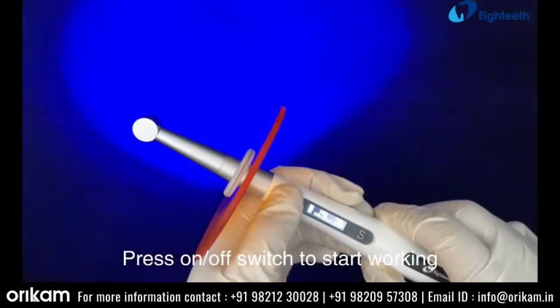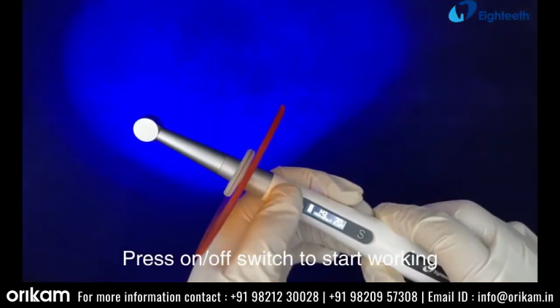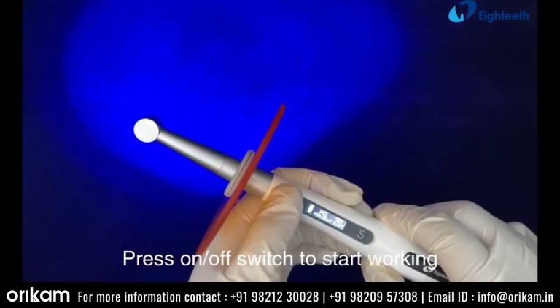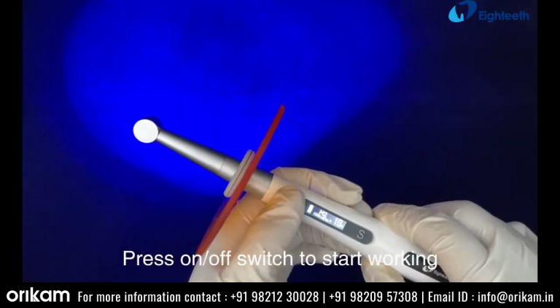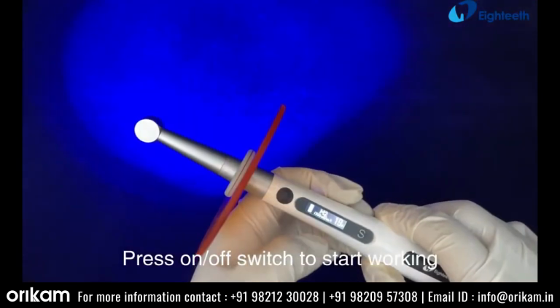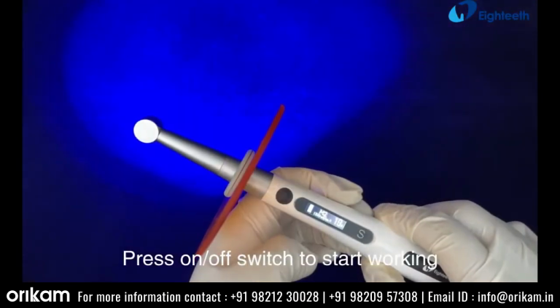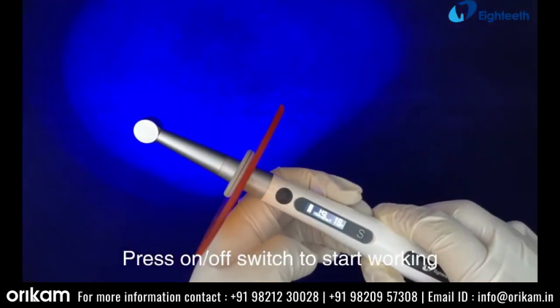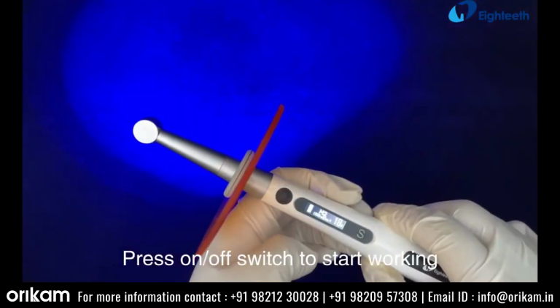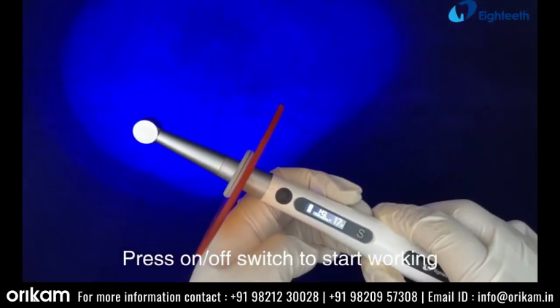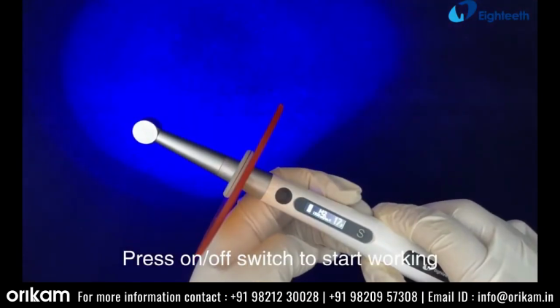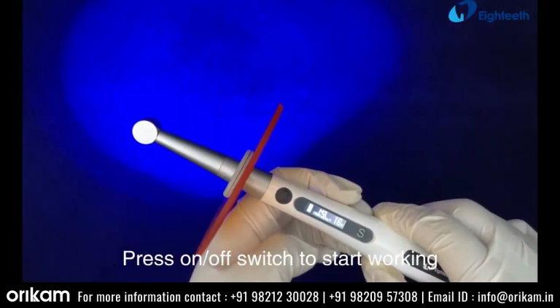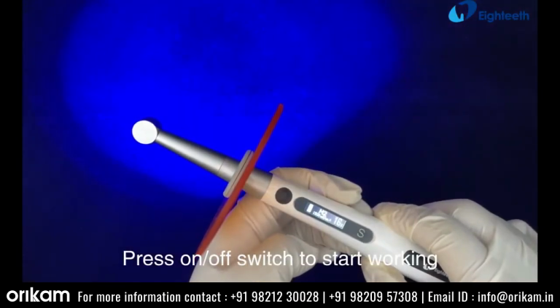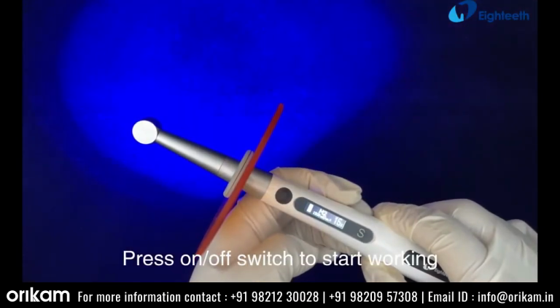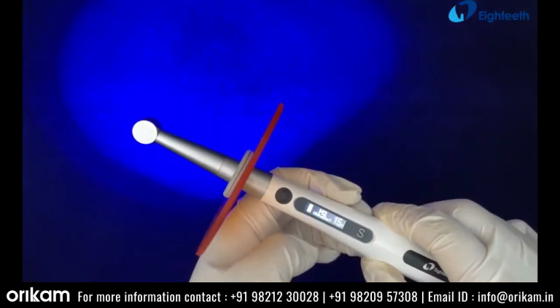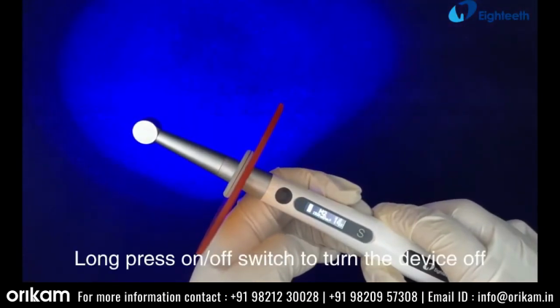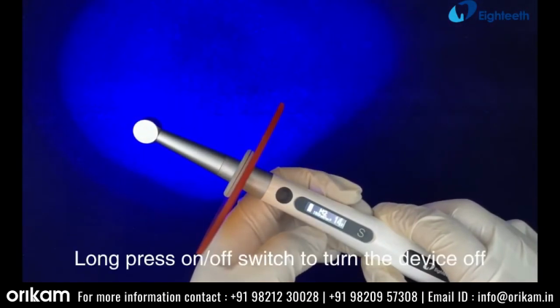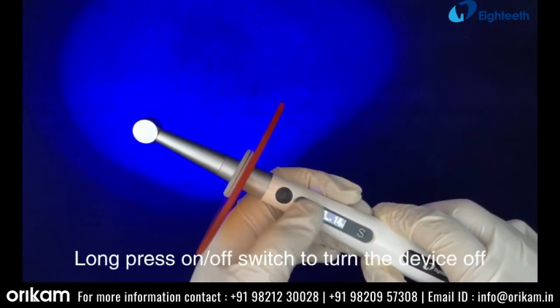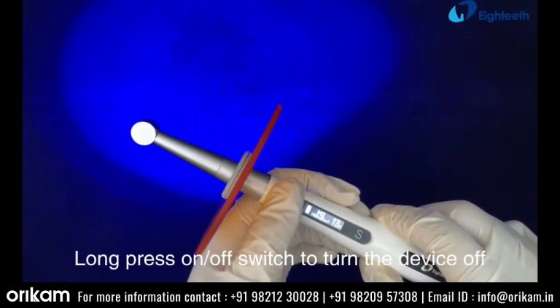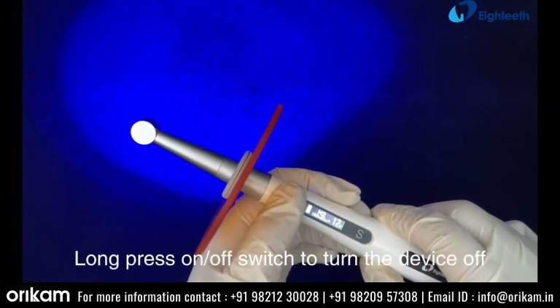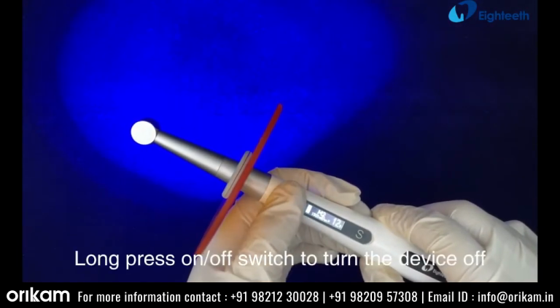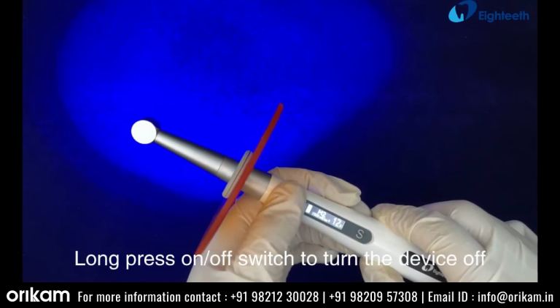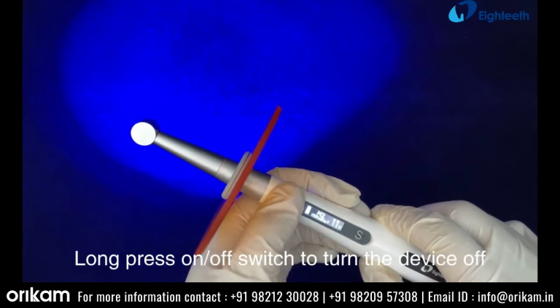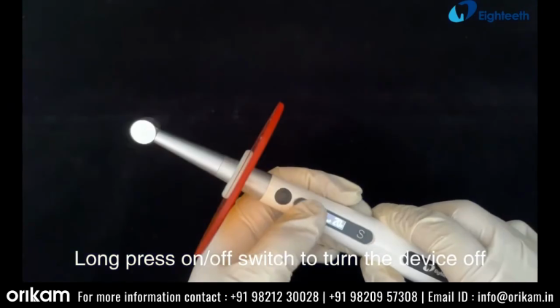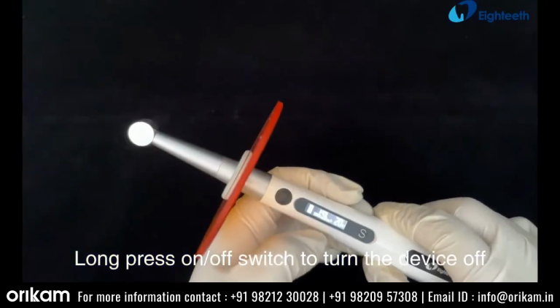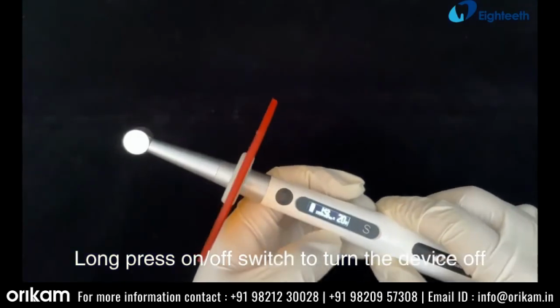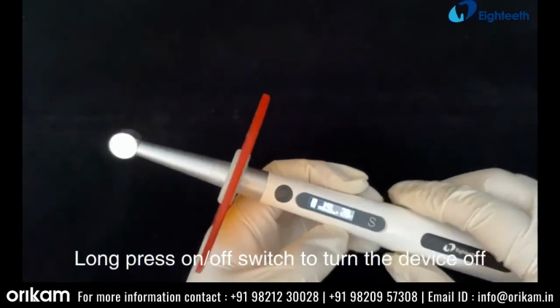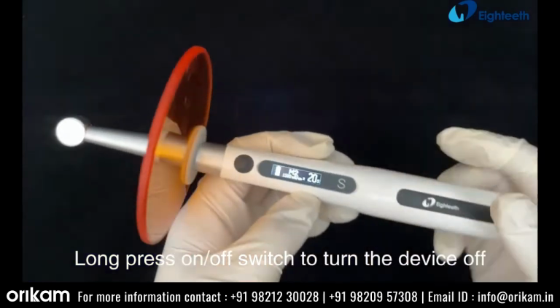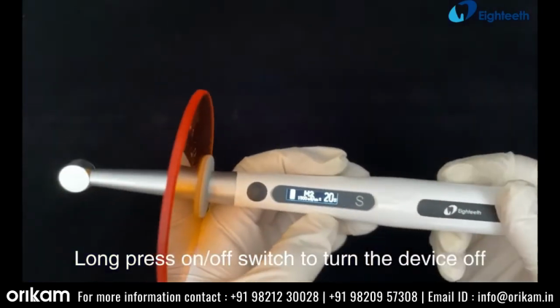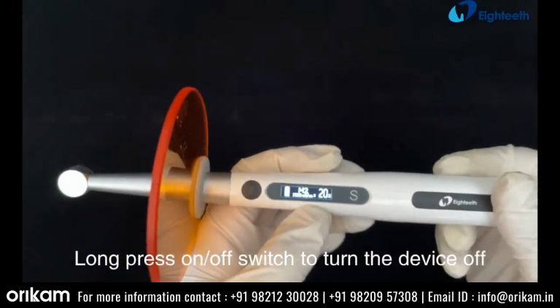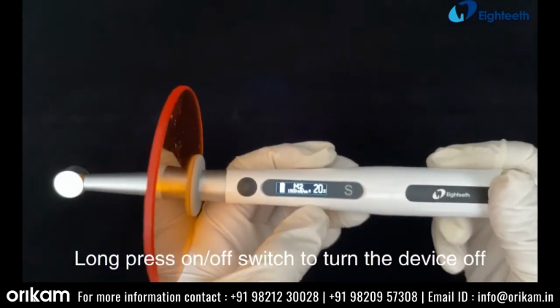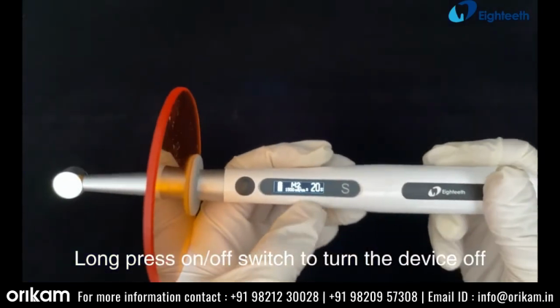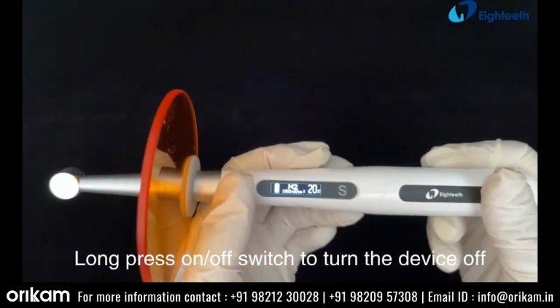Press the on/off switch to start working. Long press the on/off switch to turn the device off.